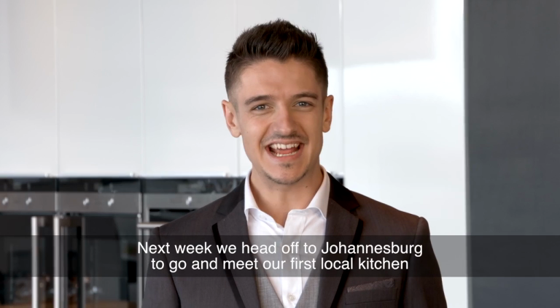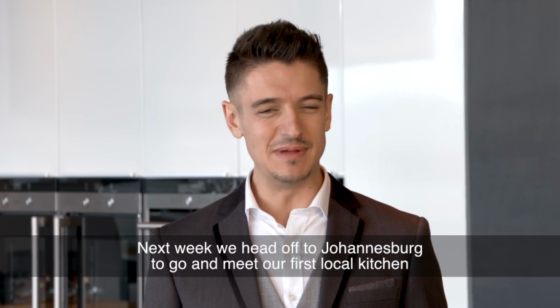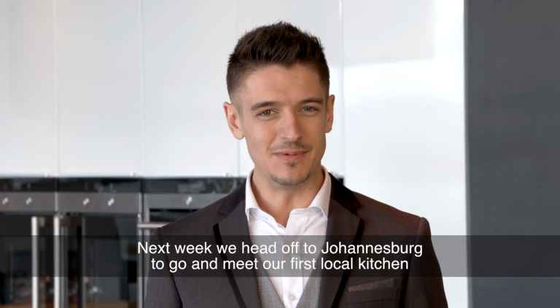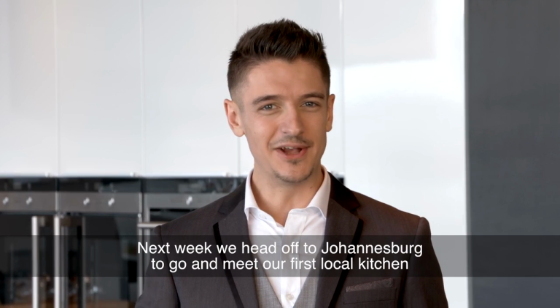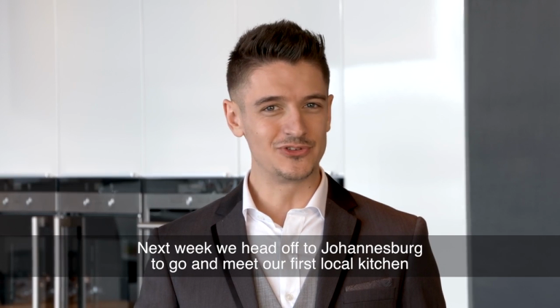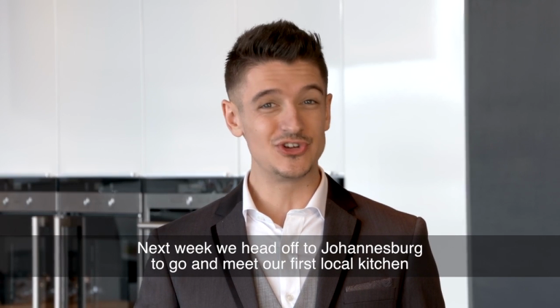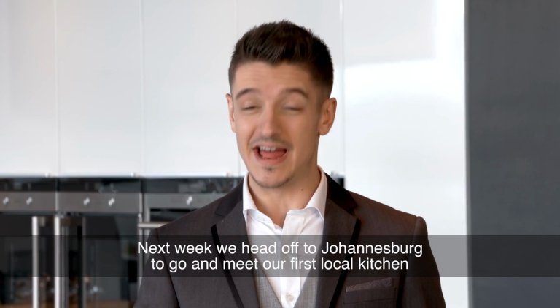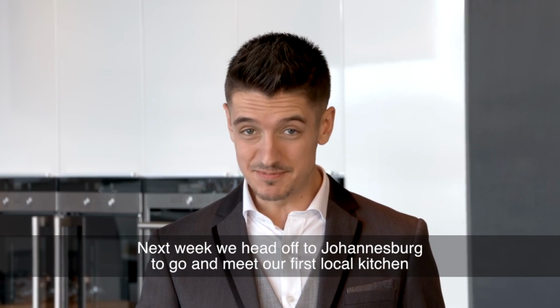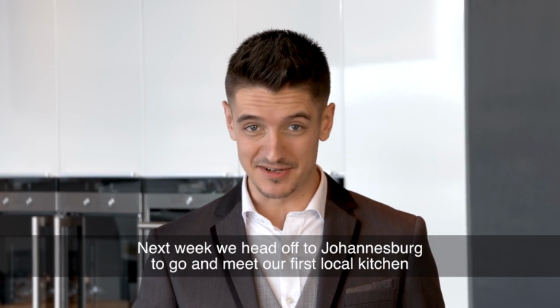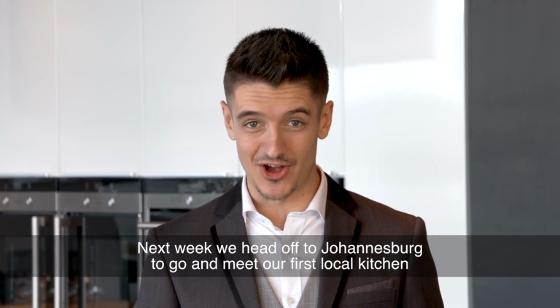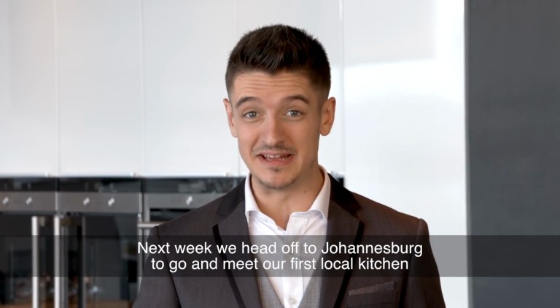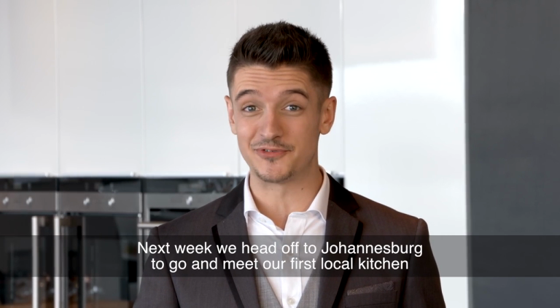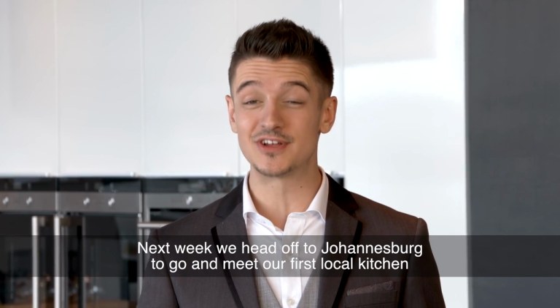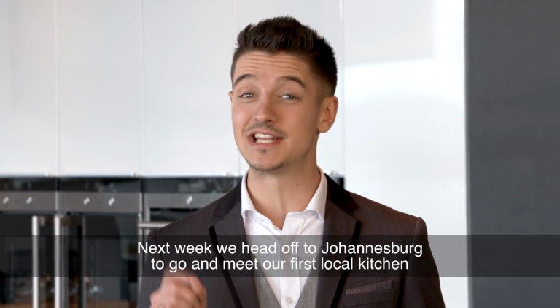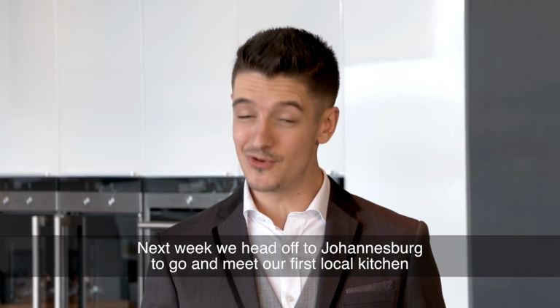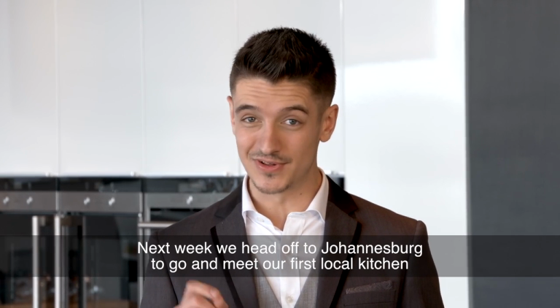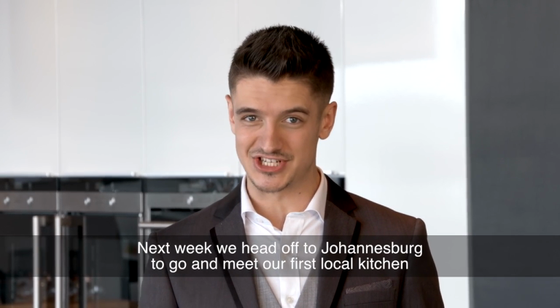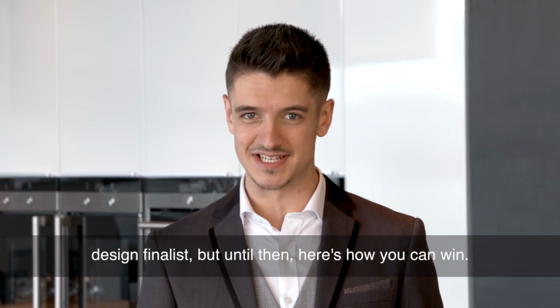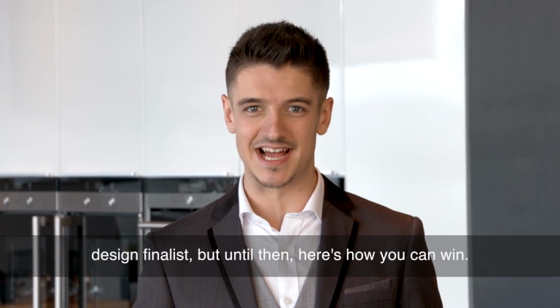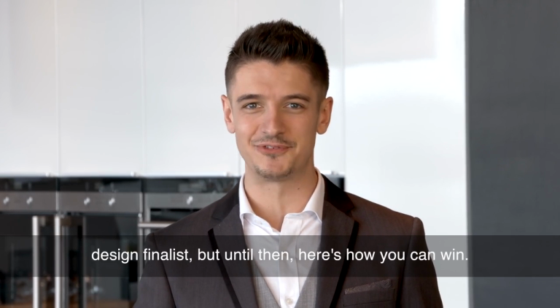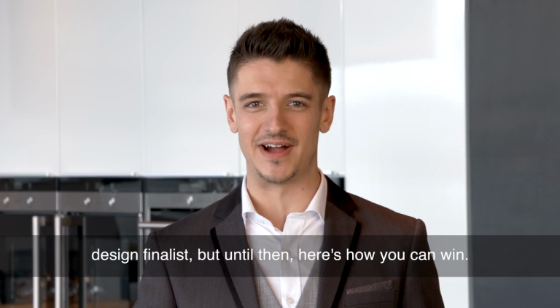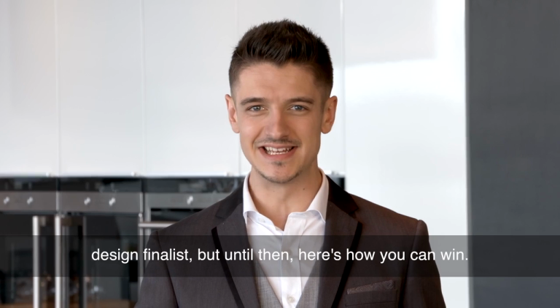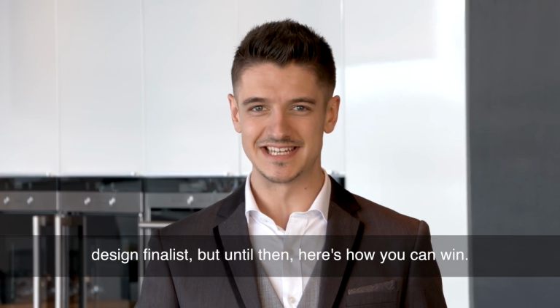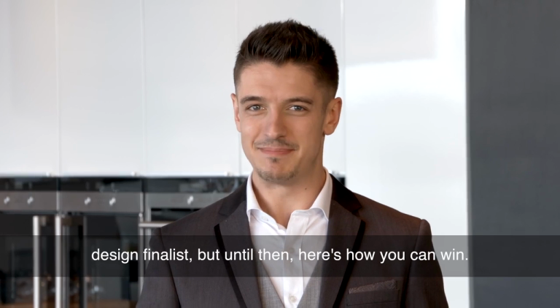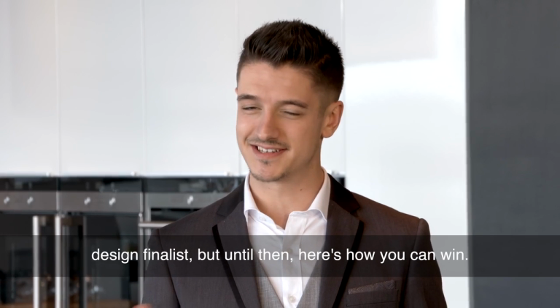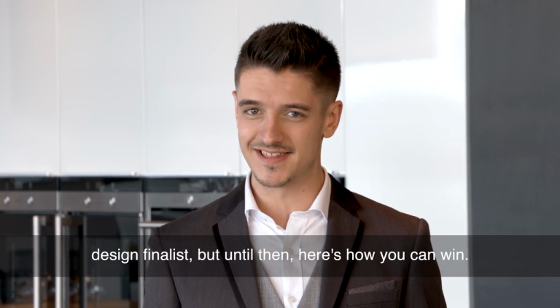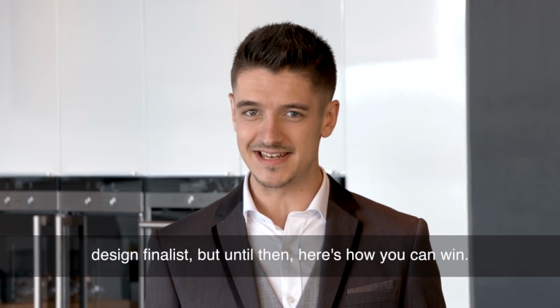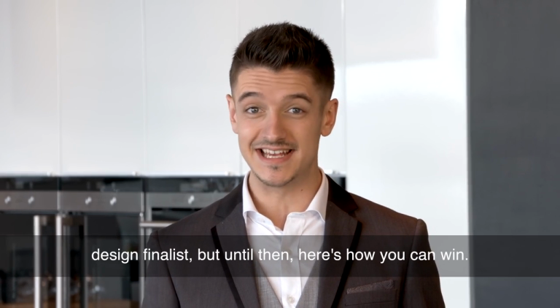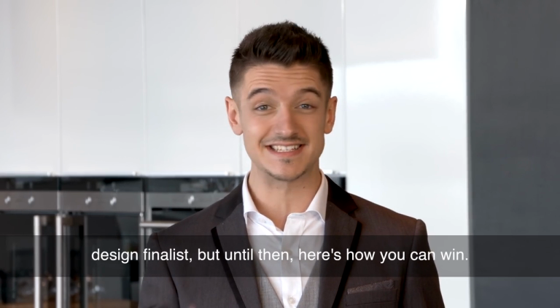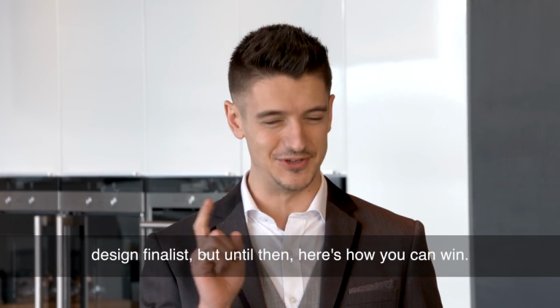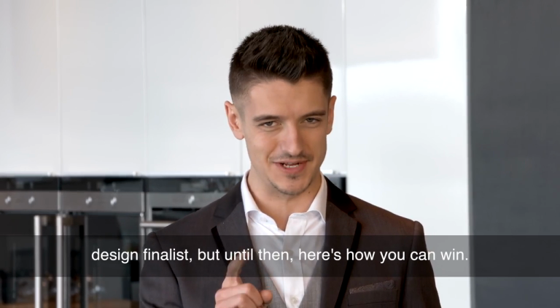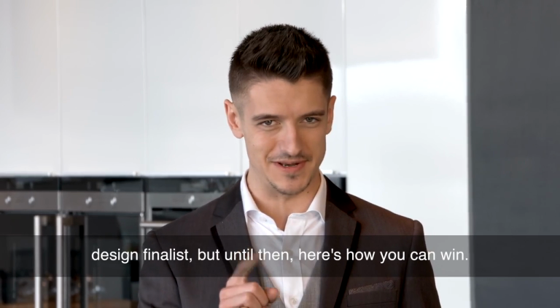Next week, we head off to Johannesburg to go meet our first local kitchen design finalists. But until then, here's how you can win.